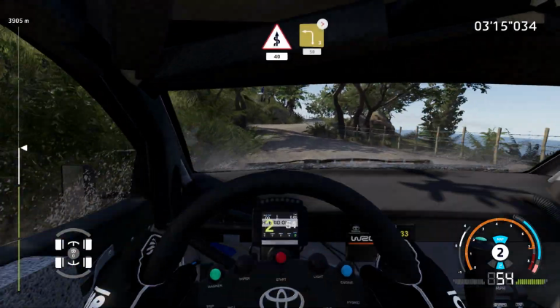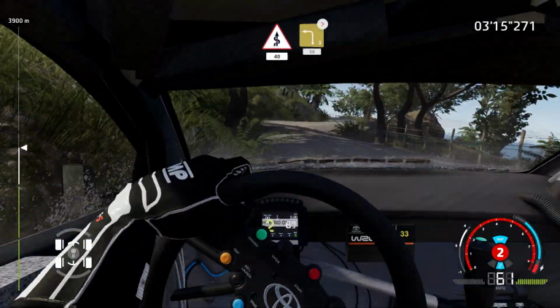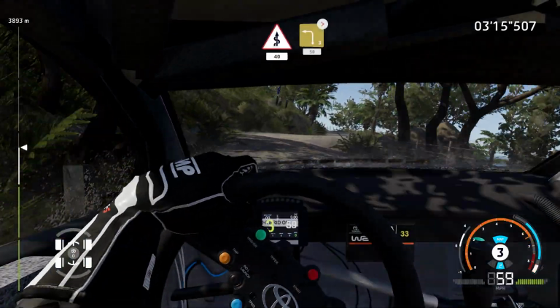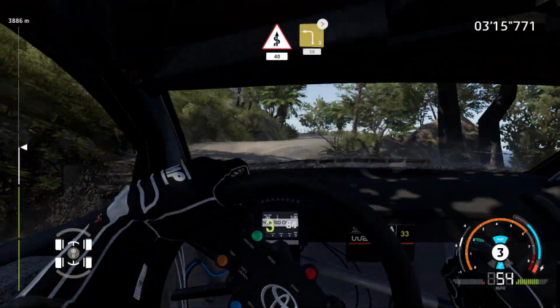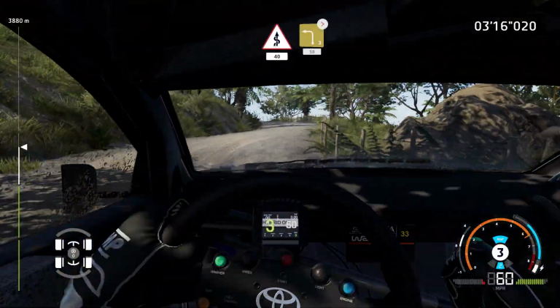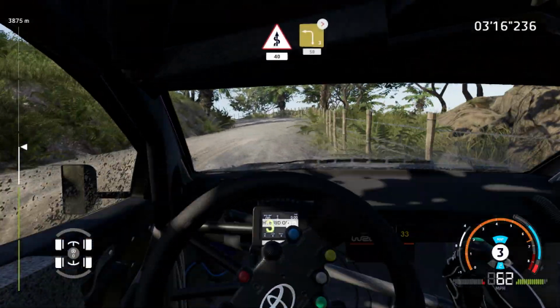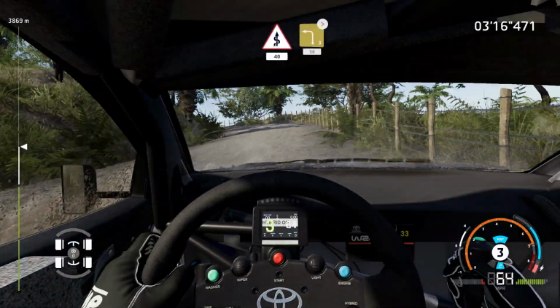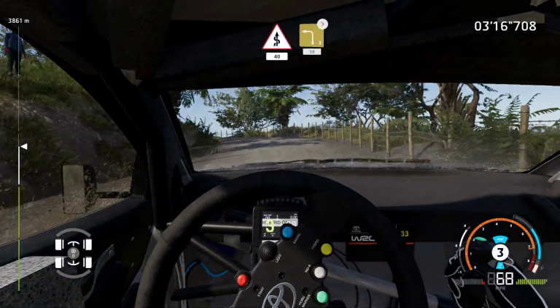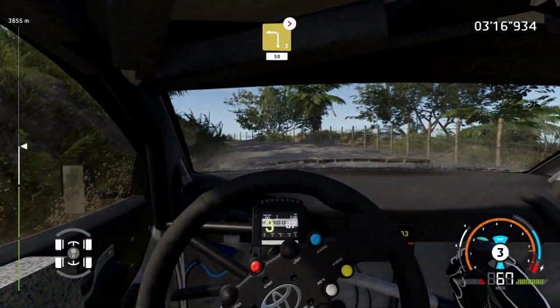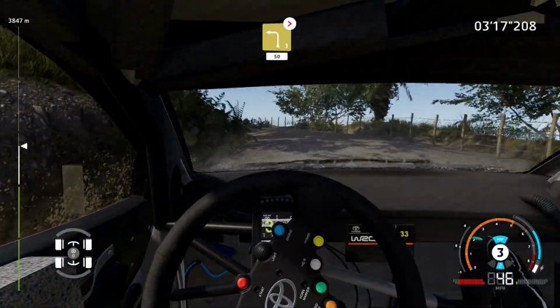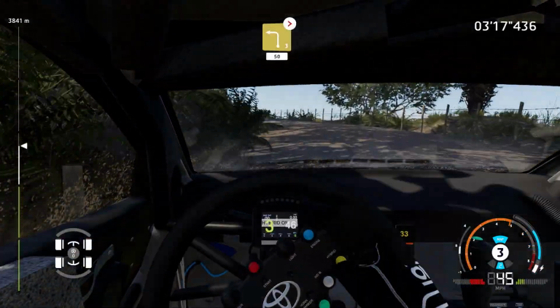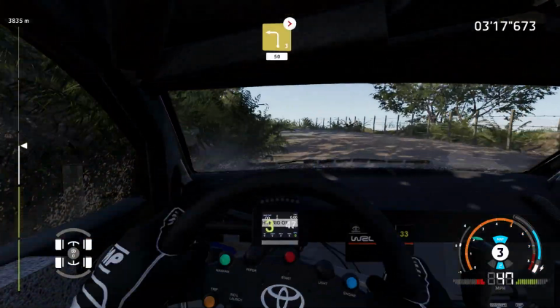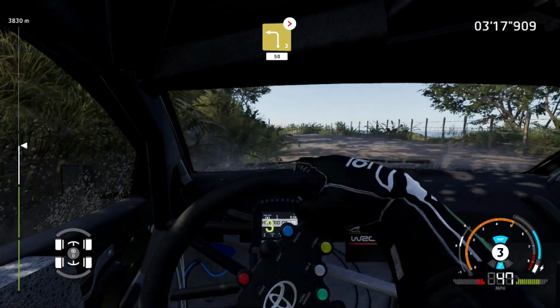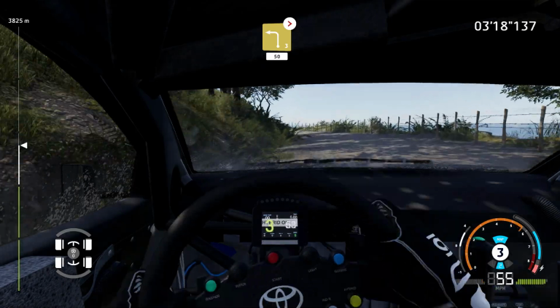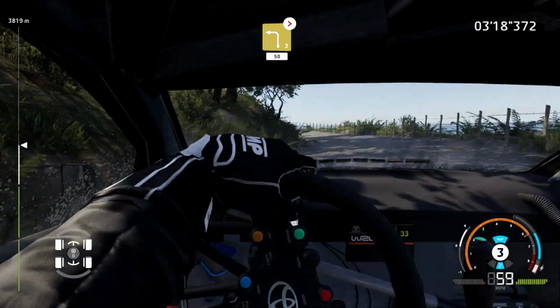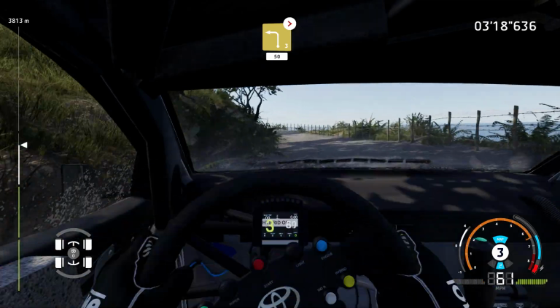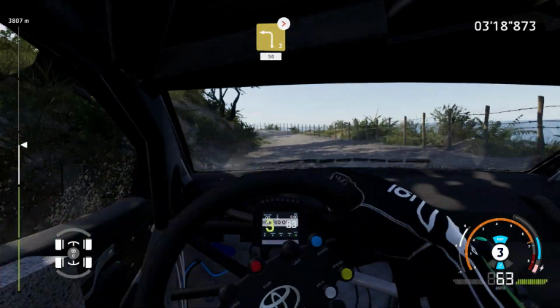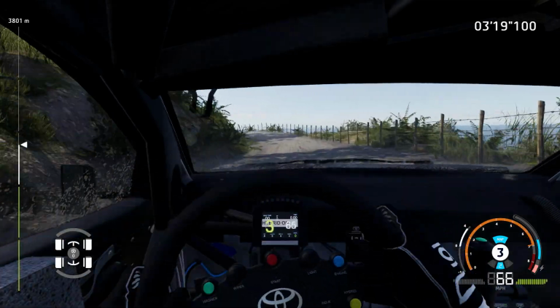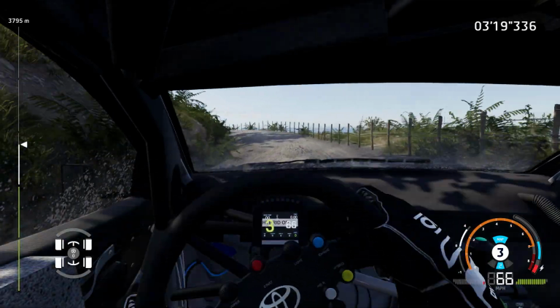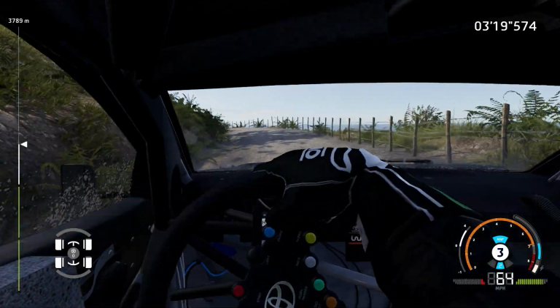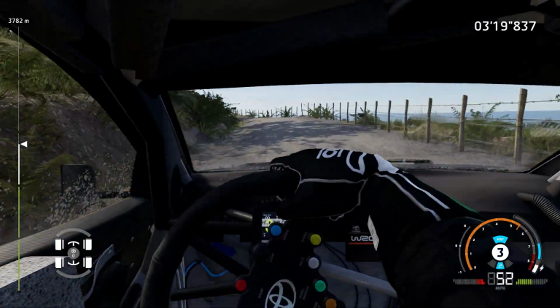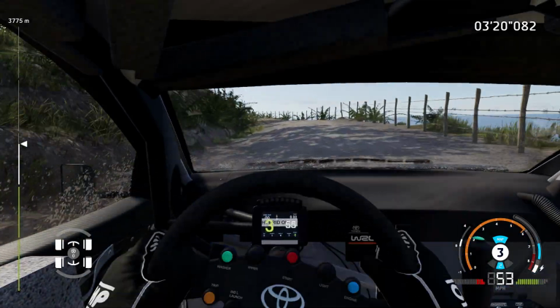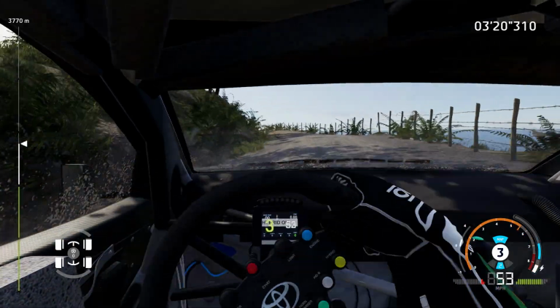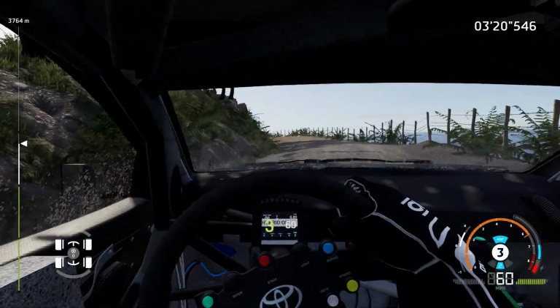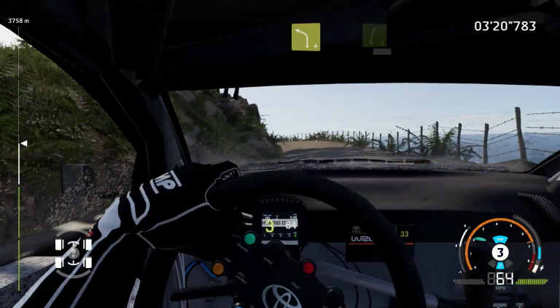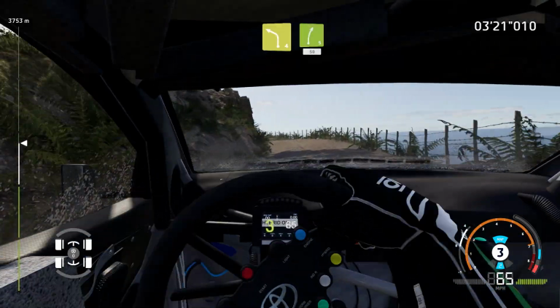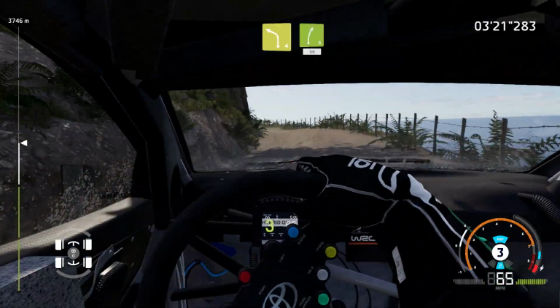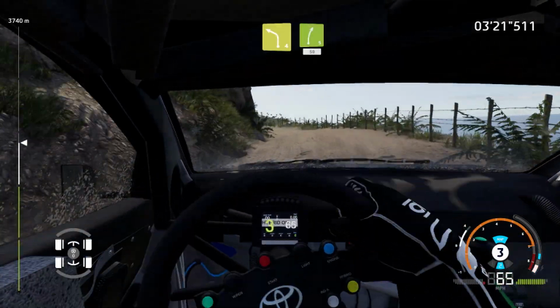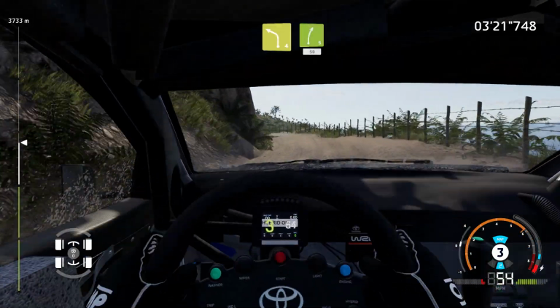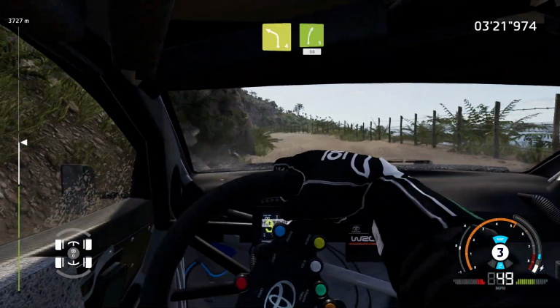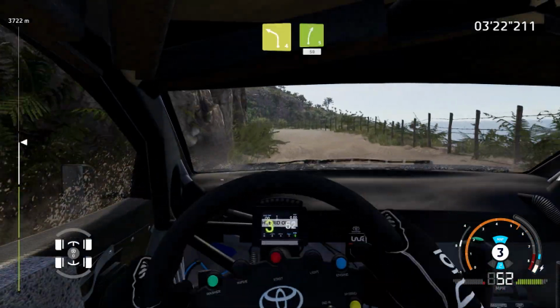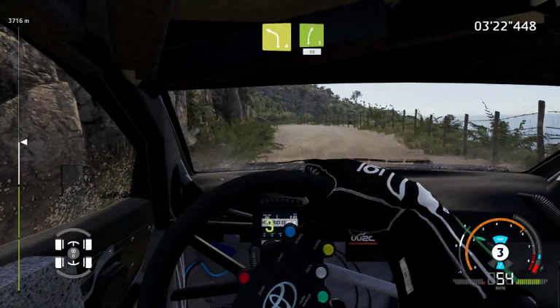Left 4, medium, tightens, 70. Into left 3, long, tightens, 50. Left 4, into right 5, 50.